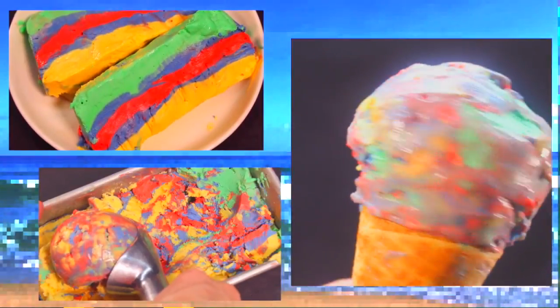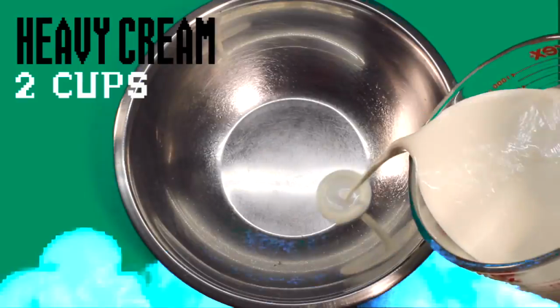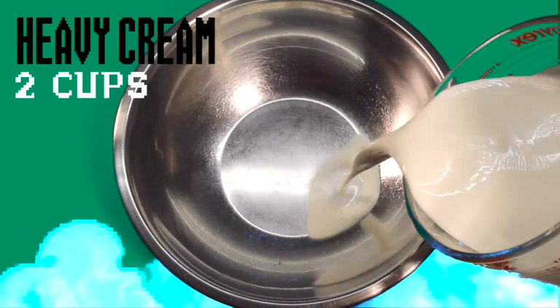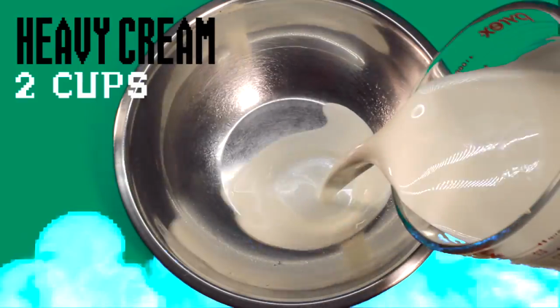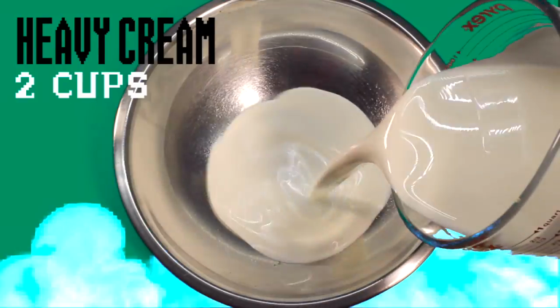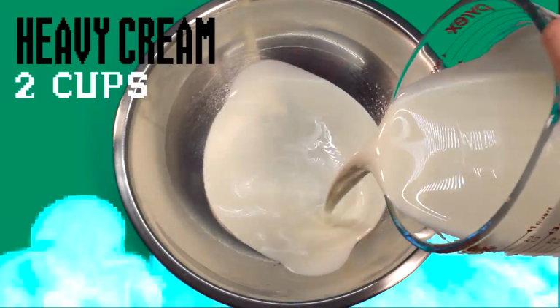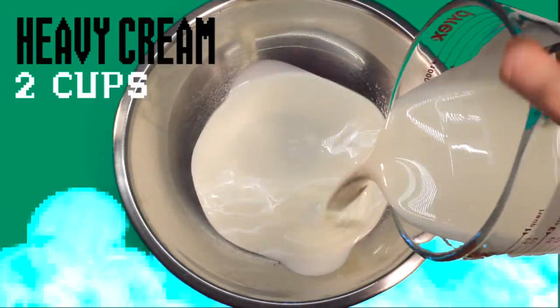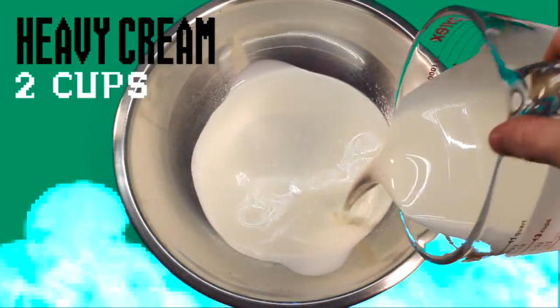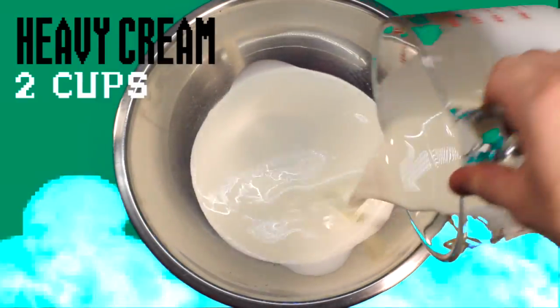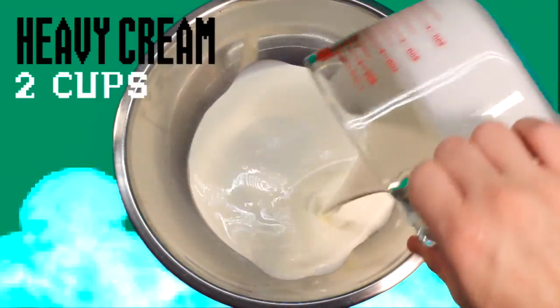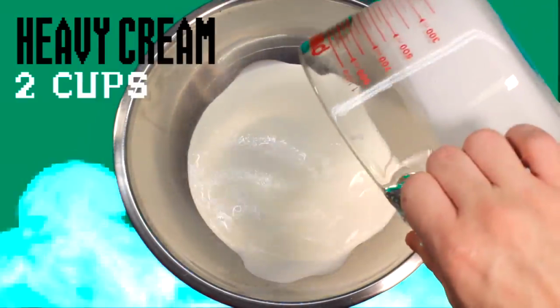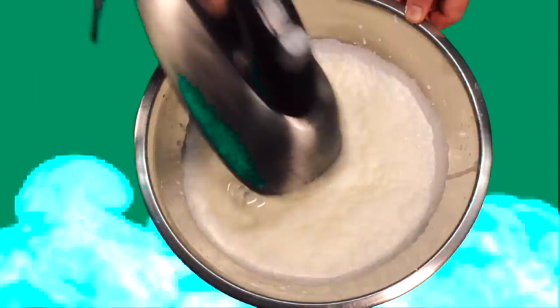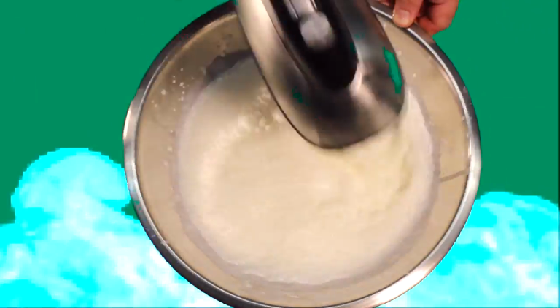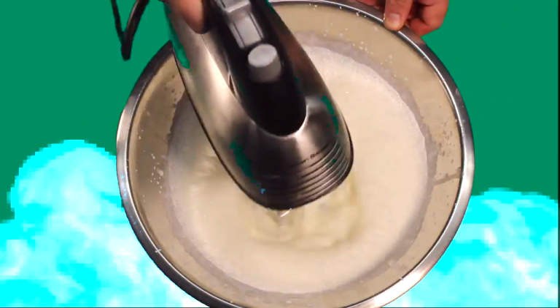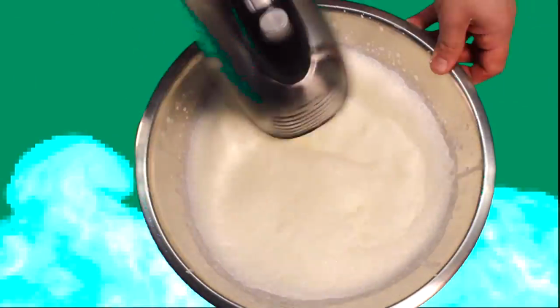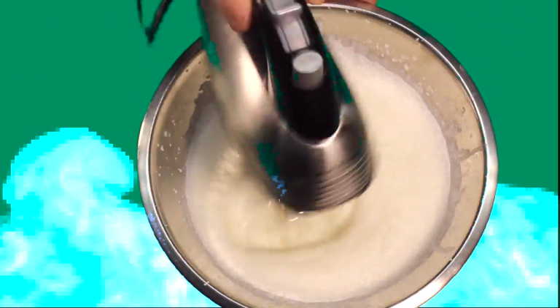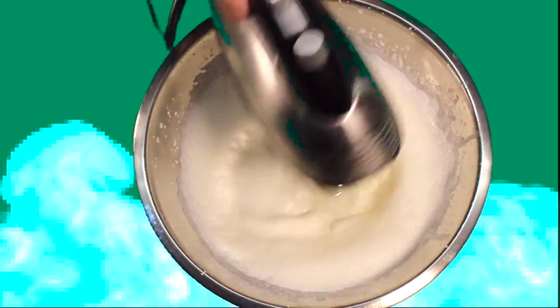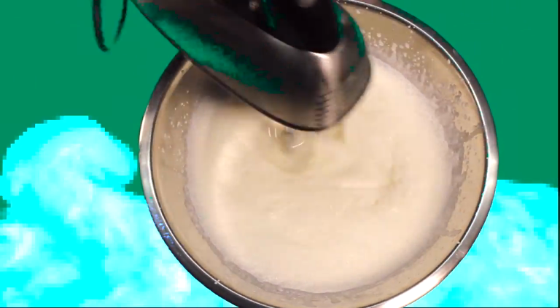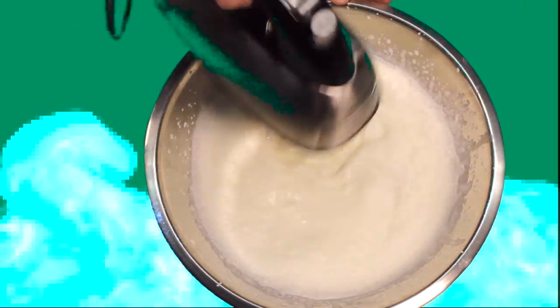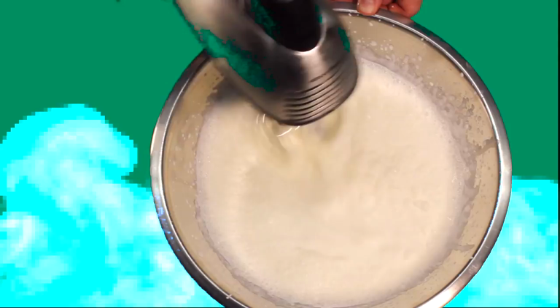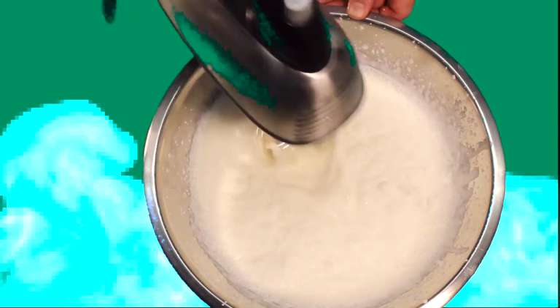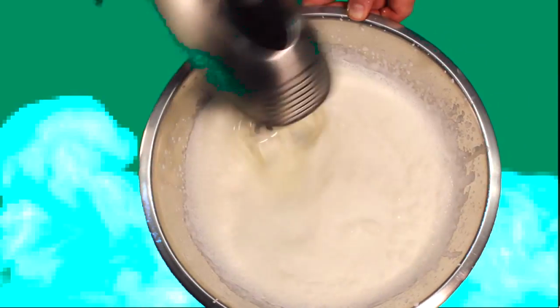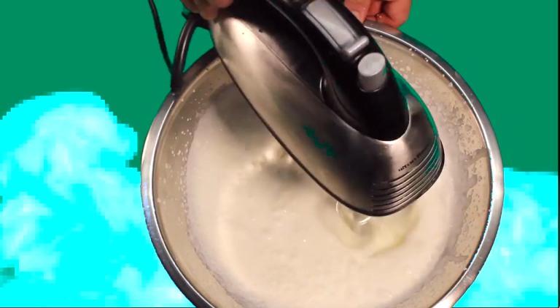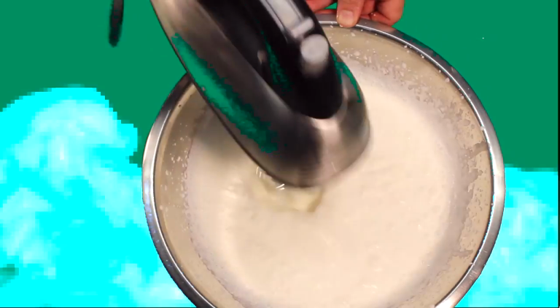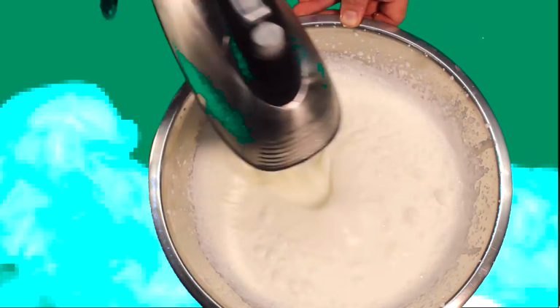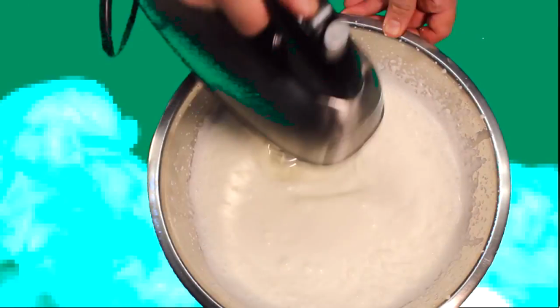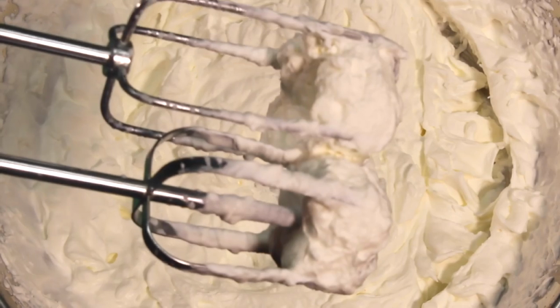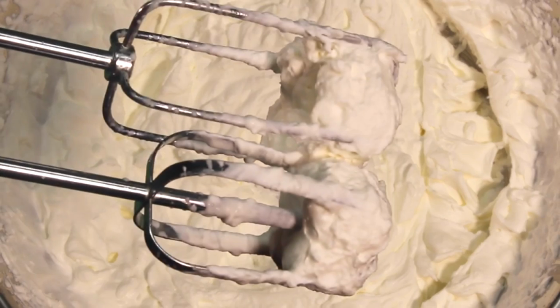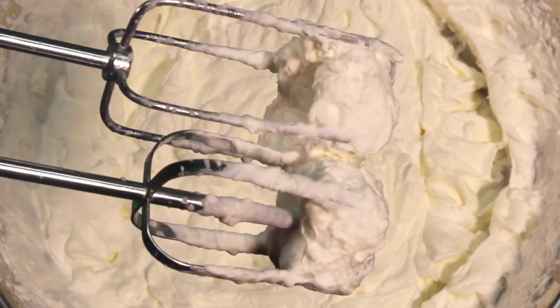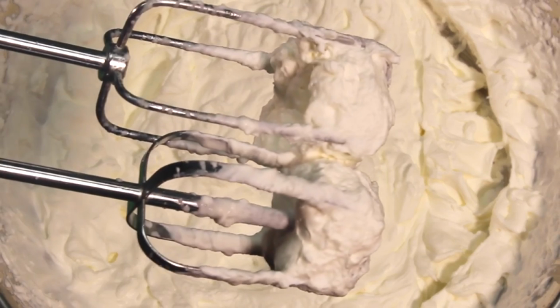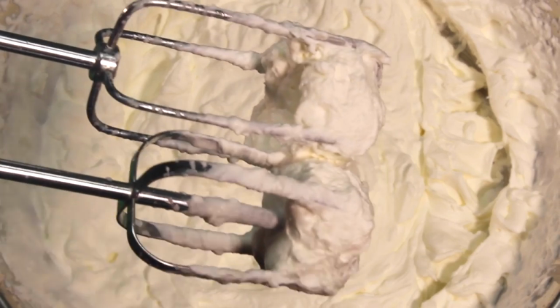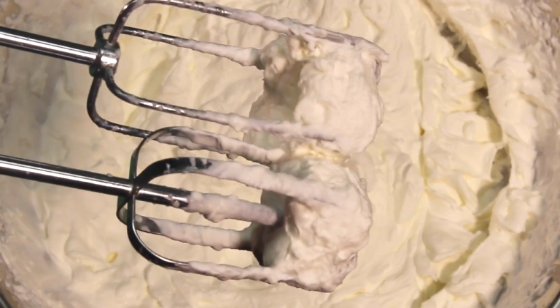In a large bowl, whip heavy cream to stiff peaks, like that.